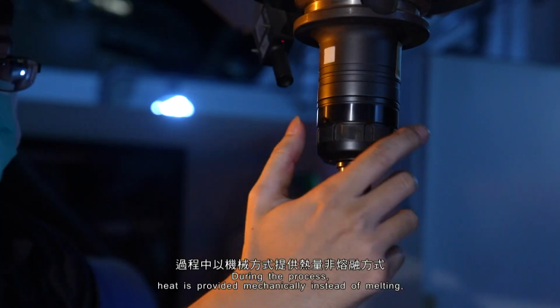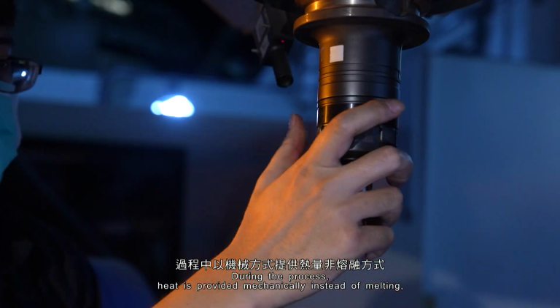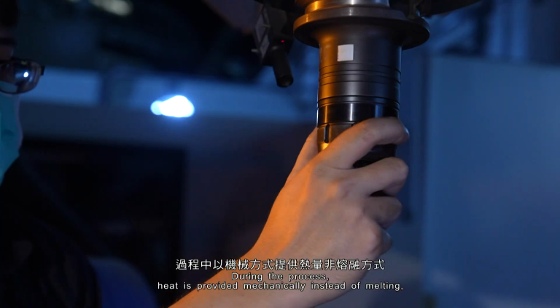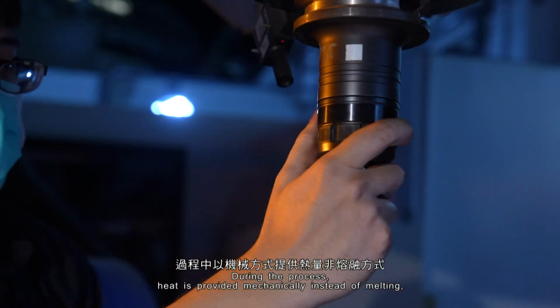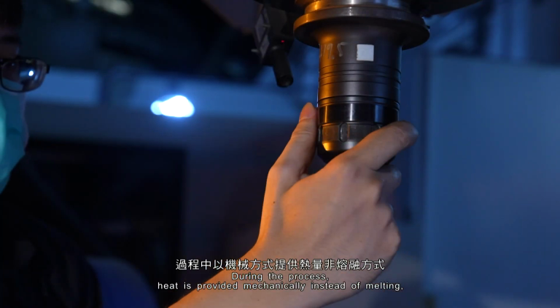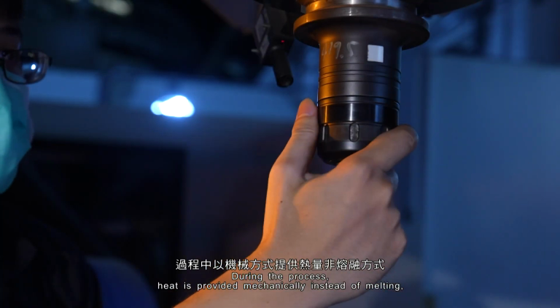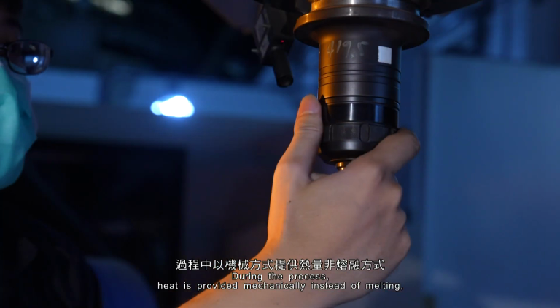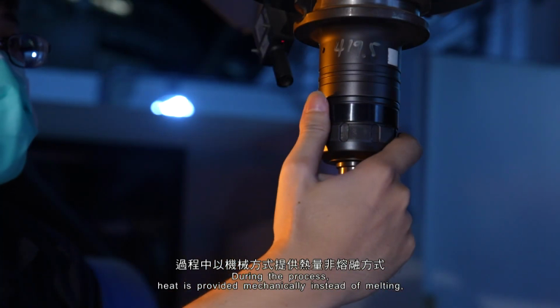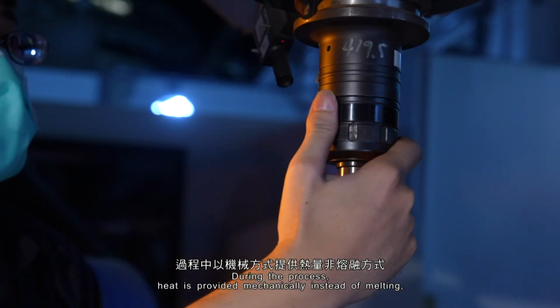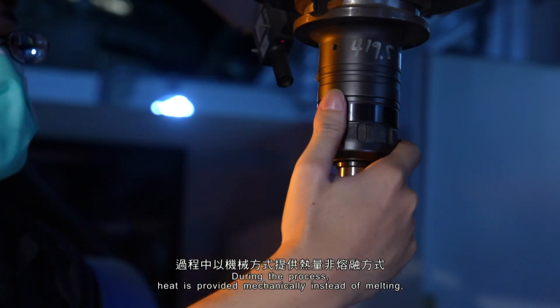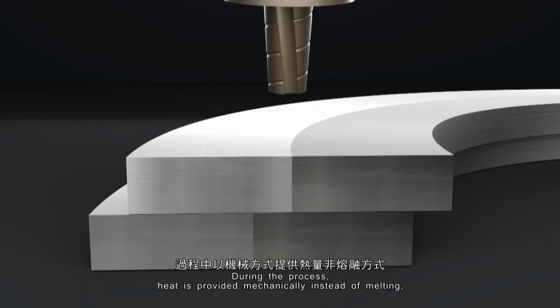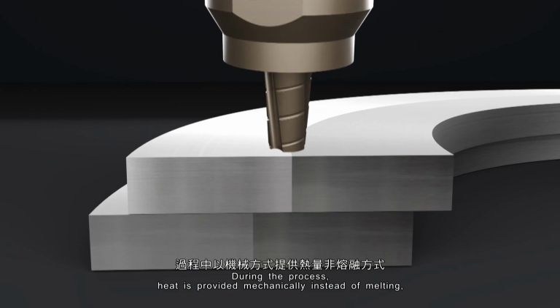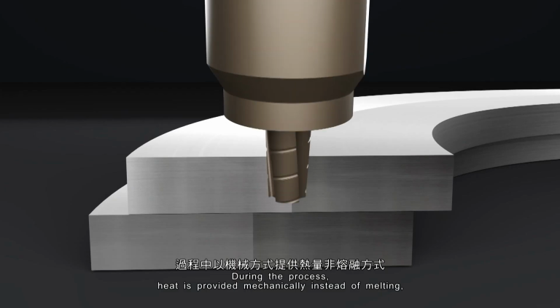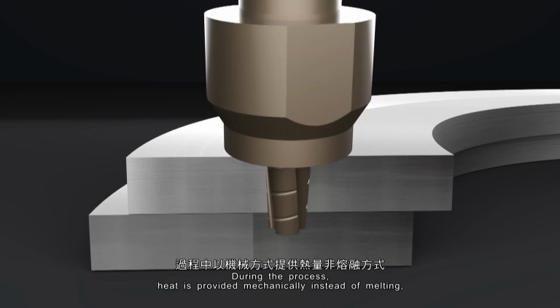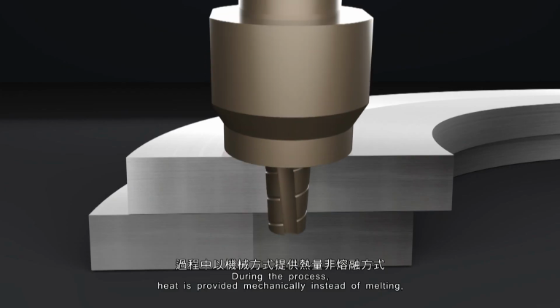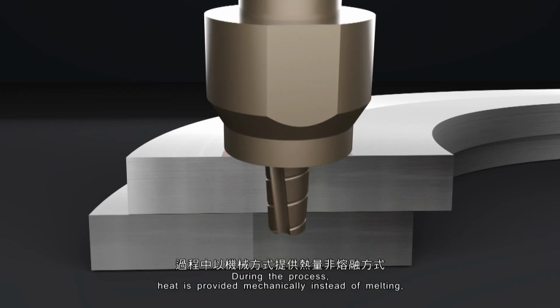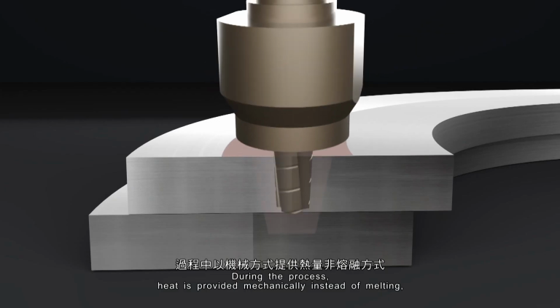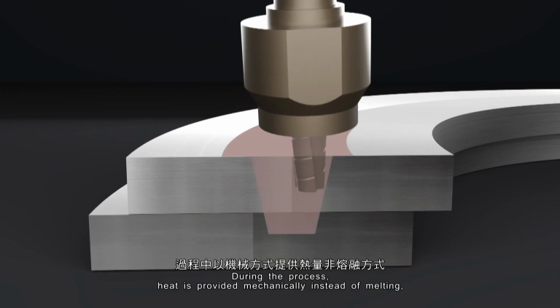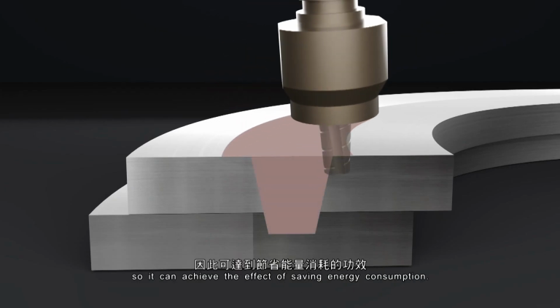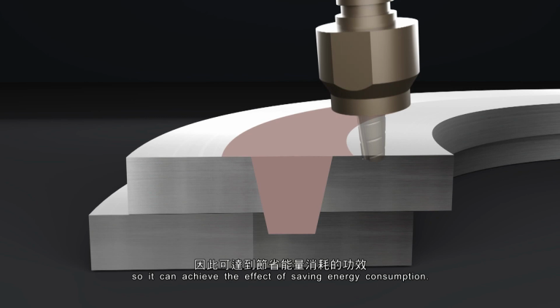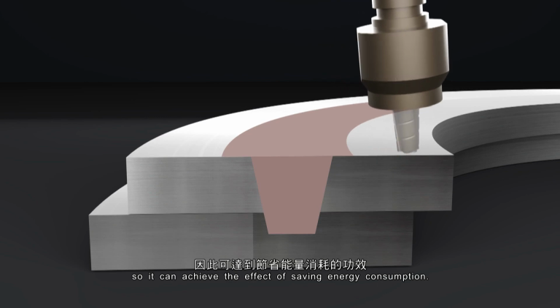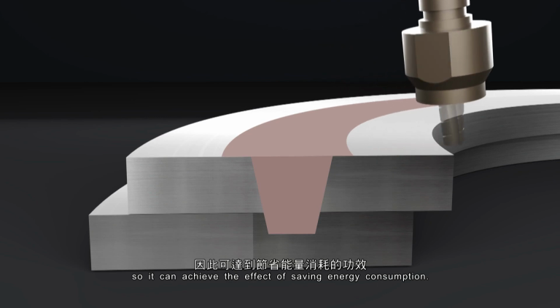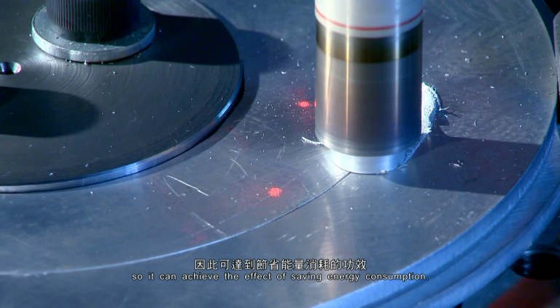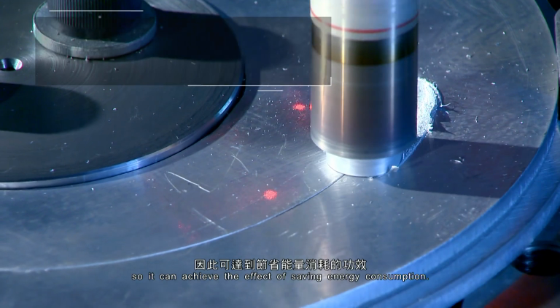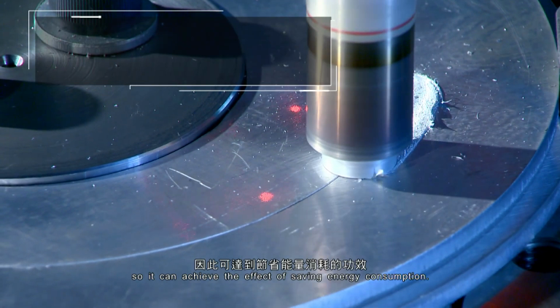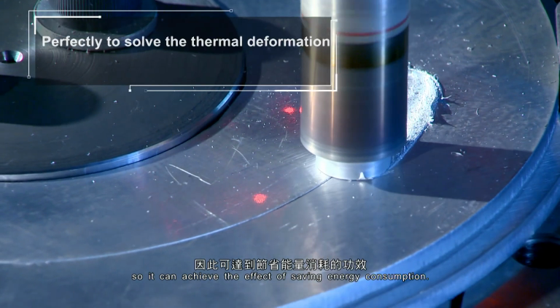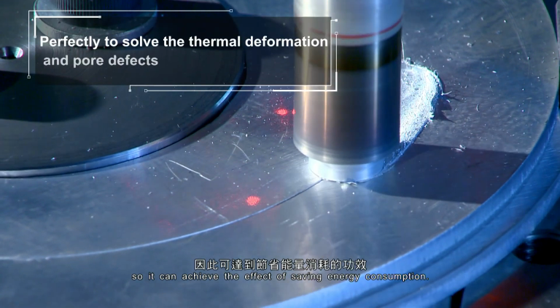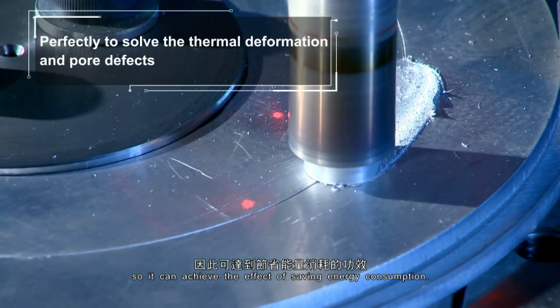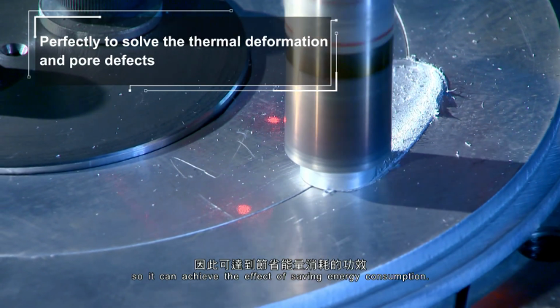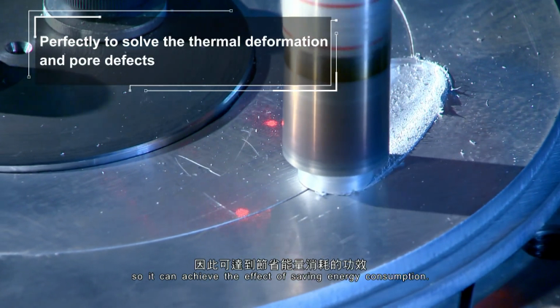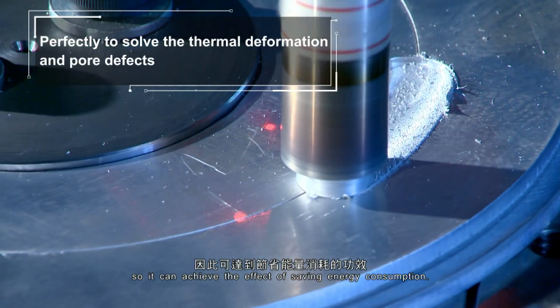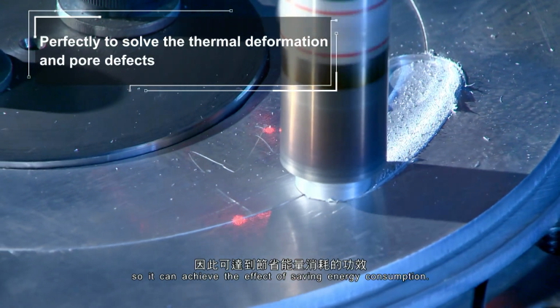During the process, heat is provided mechanically instead of melting, so it can achieve the effect of saving energy consumption.